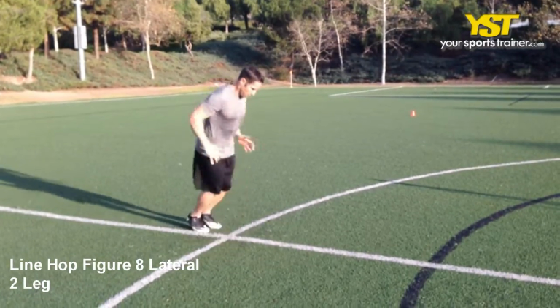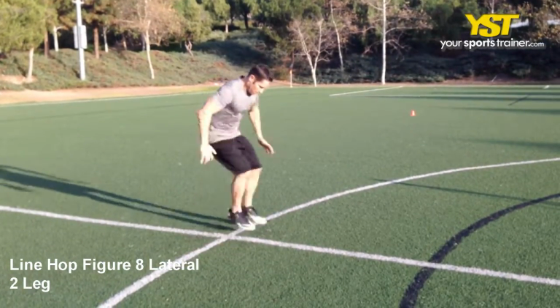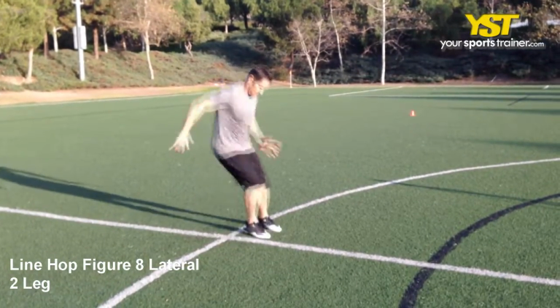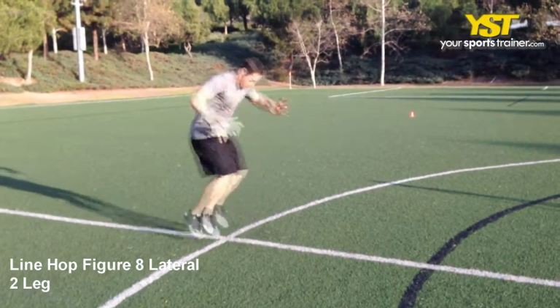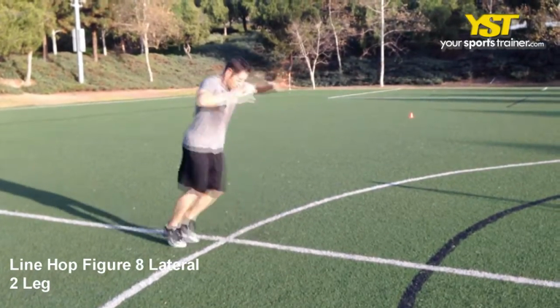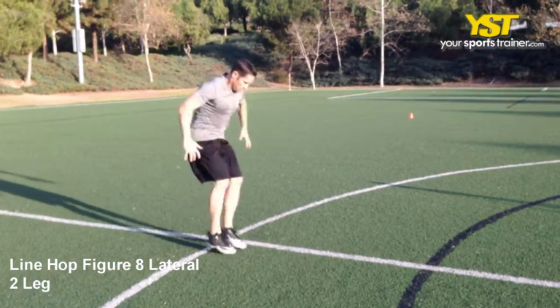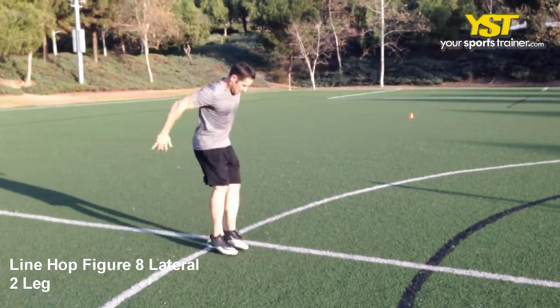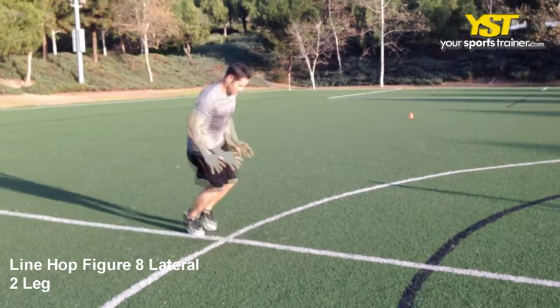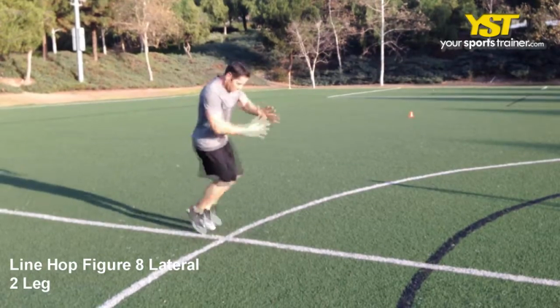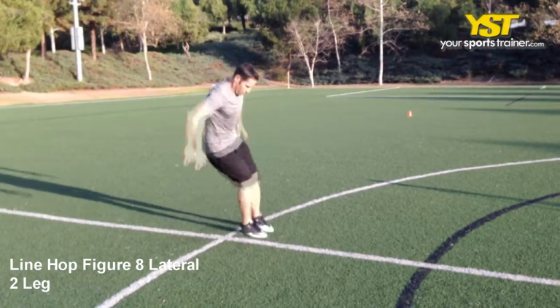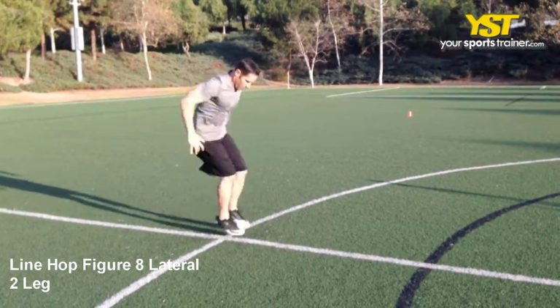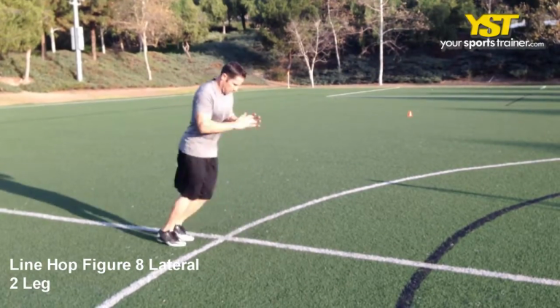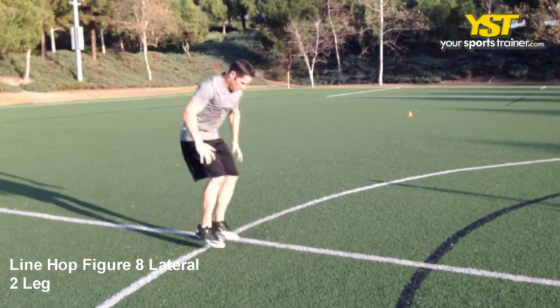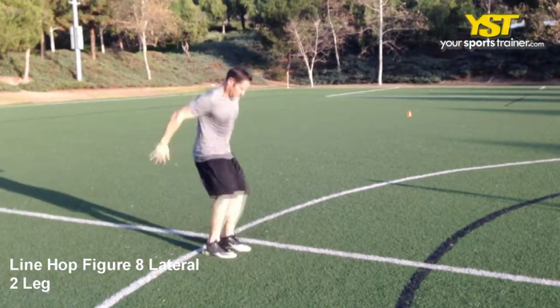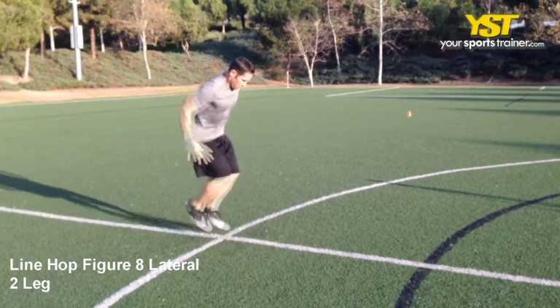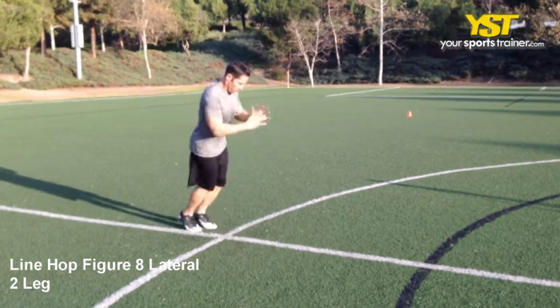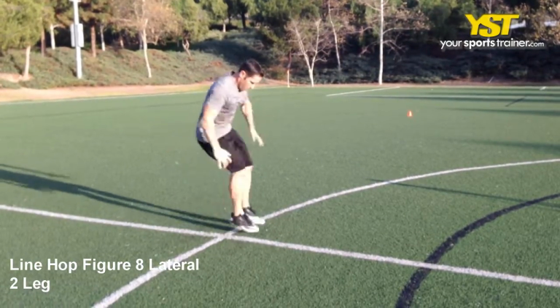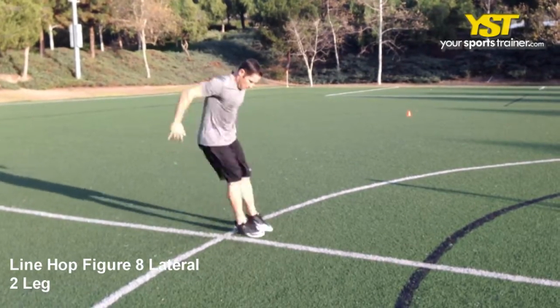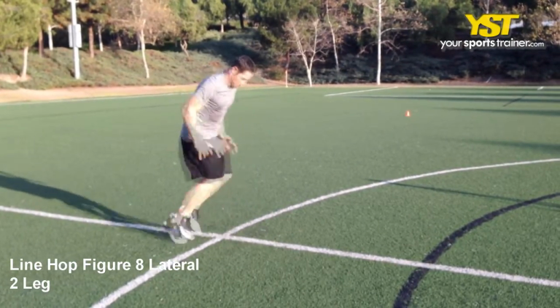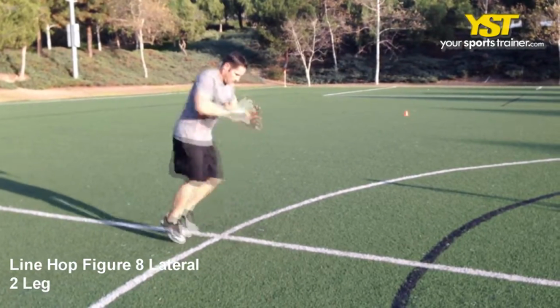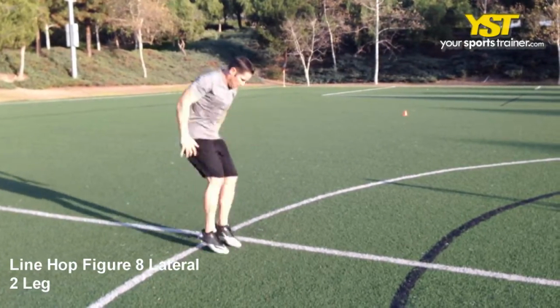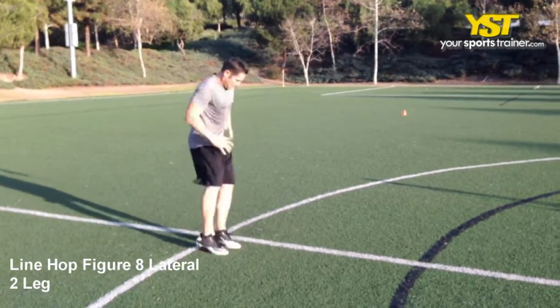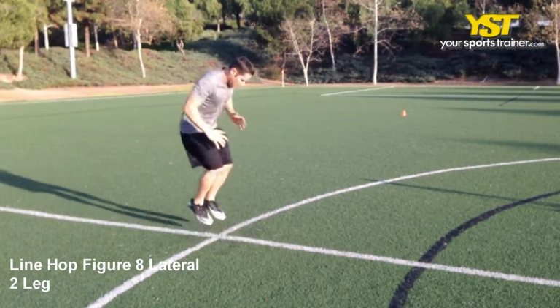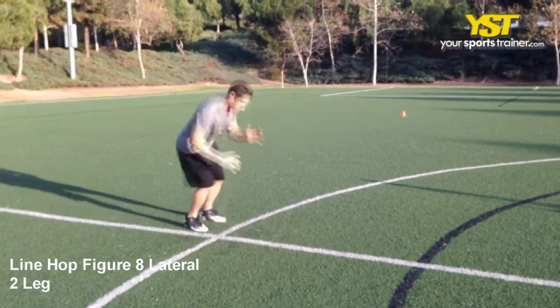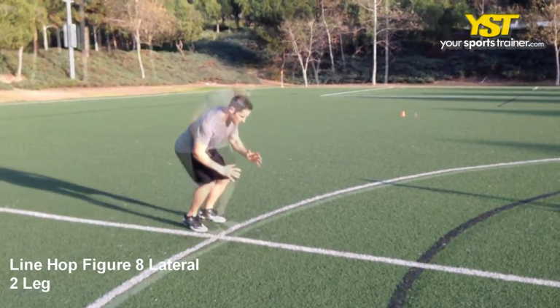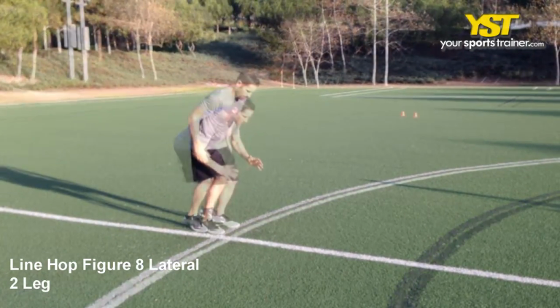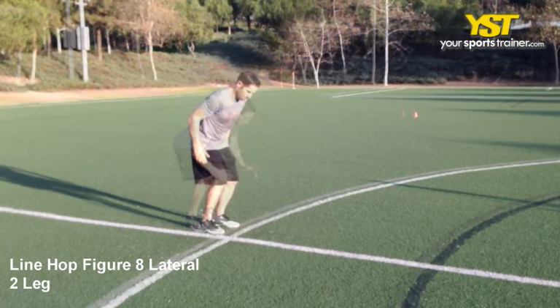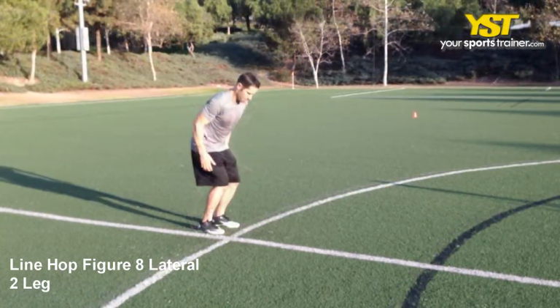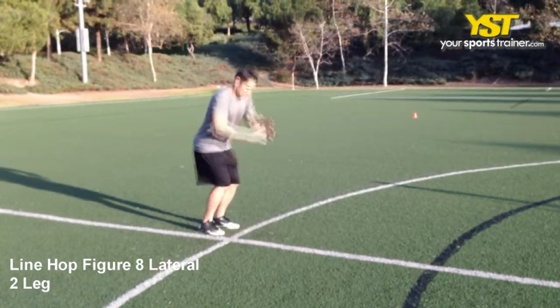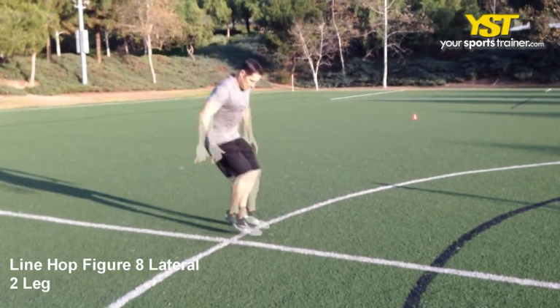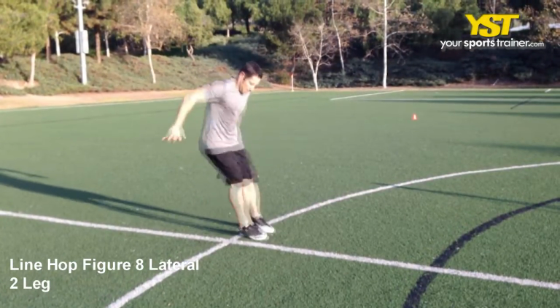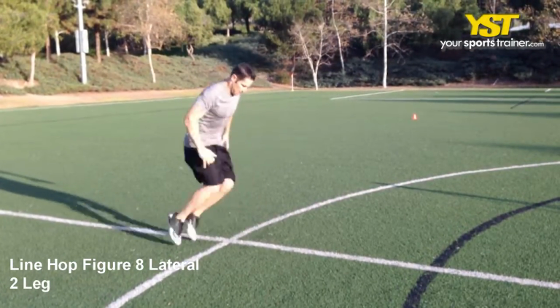Hop over the line in a diagonal direction. Upon landing, continue the single leg hop in a figure 8 configuration.